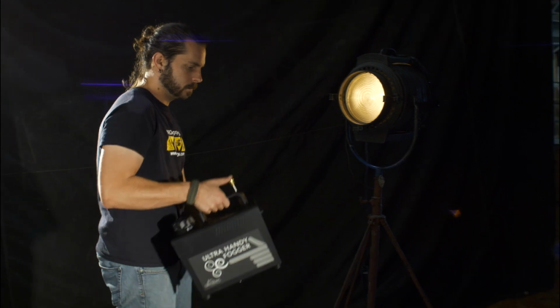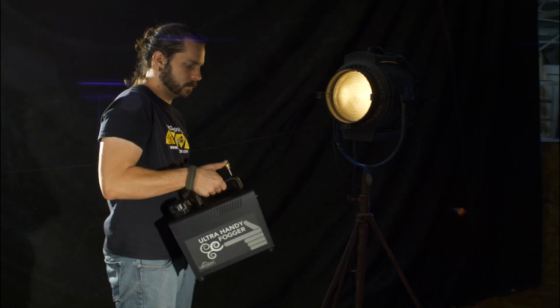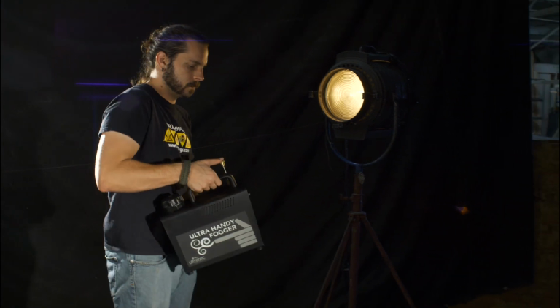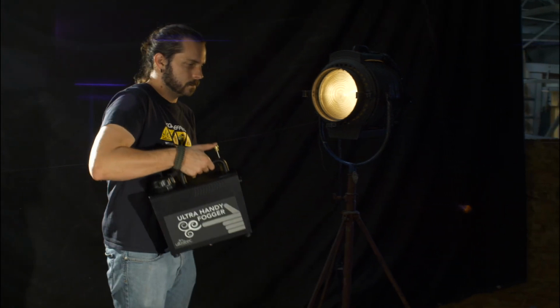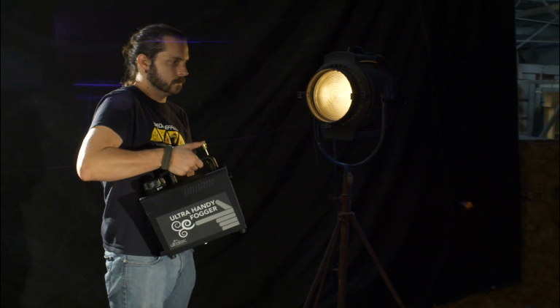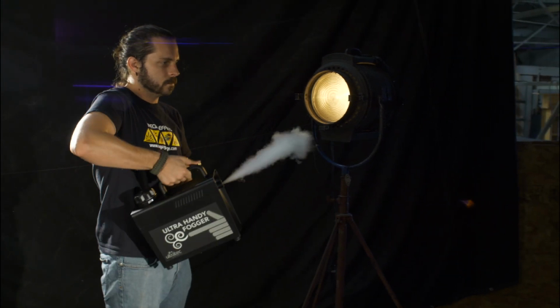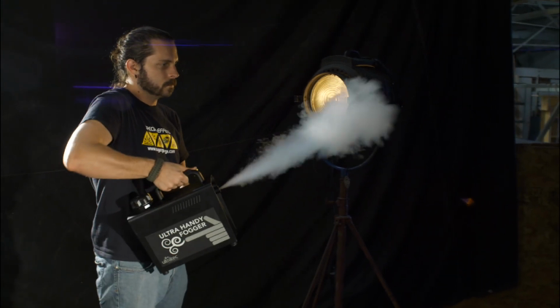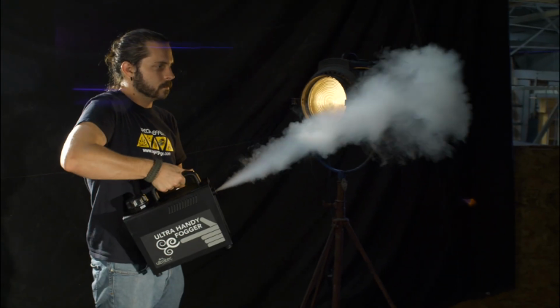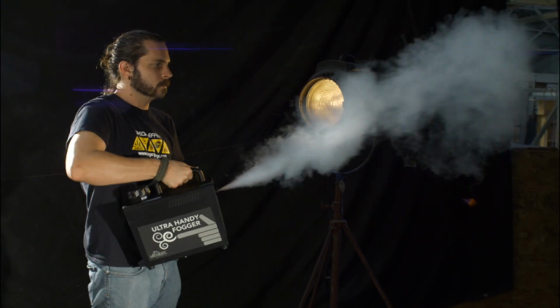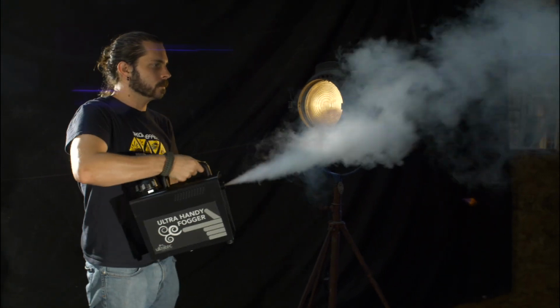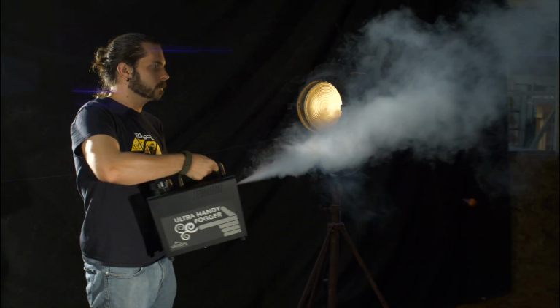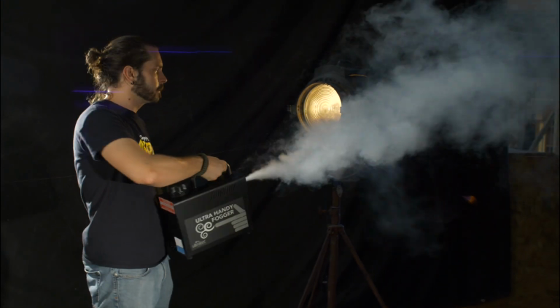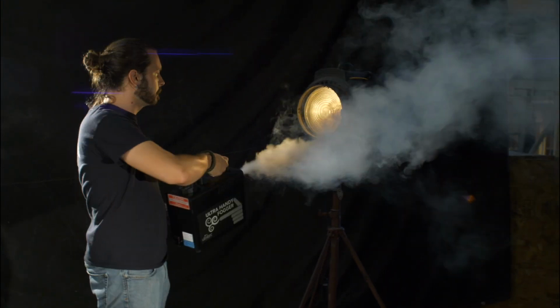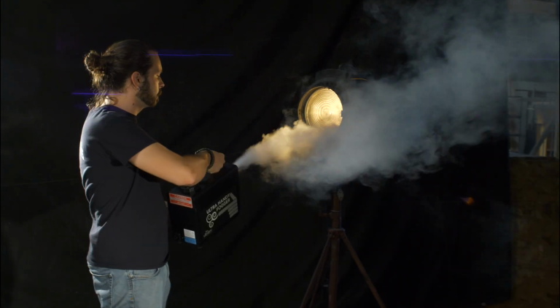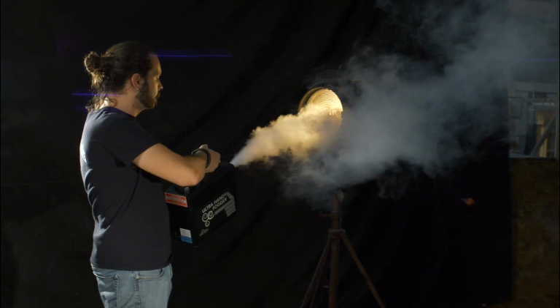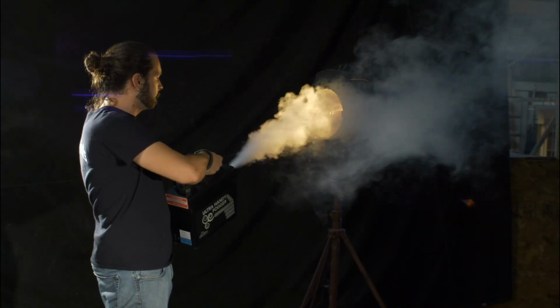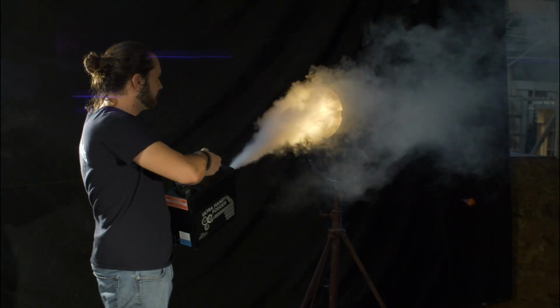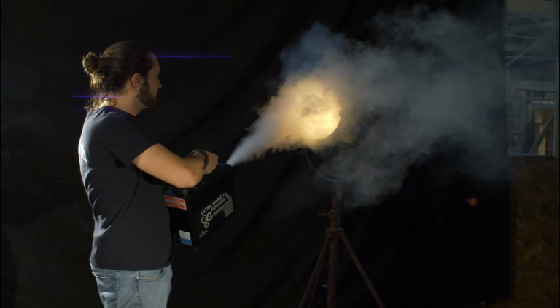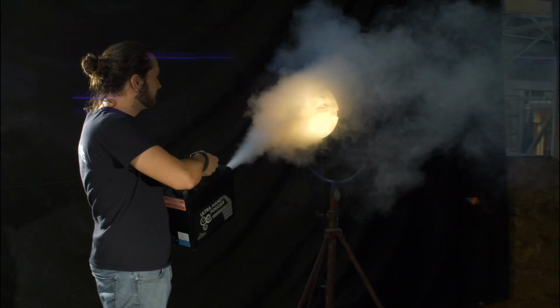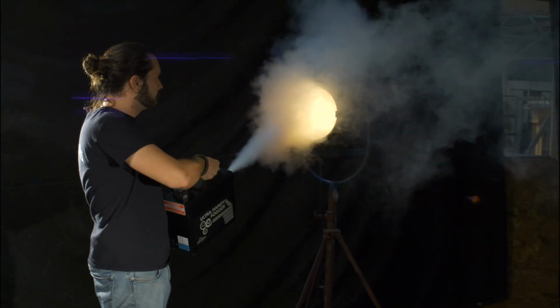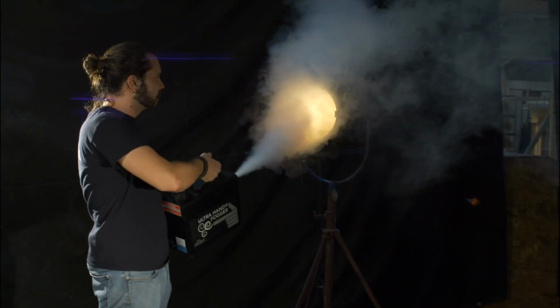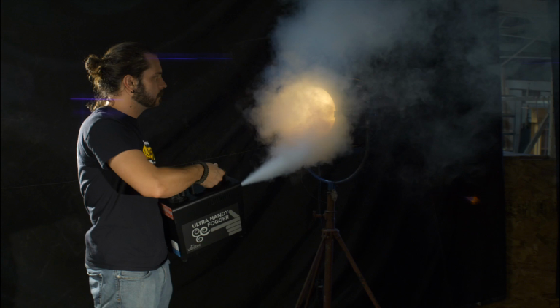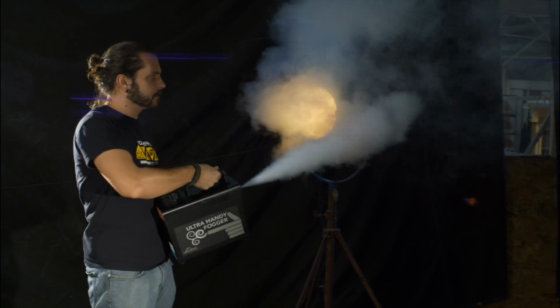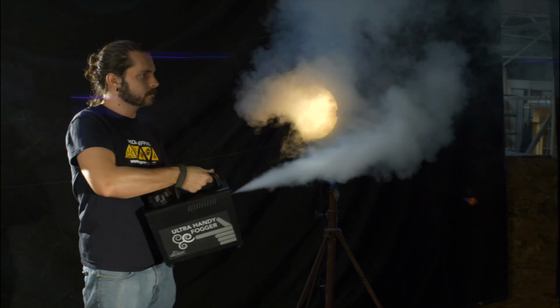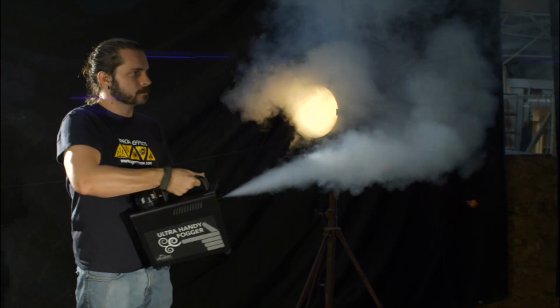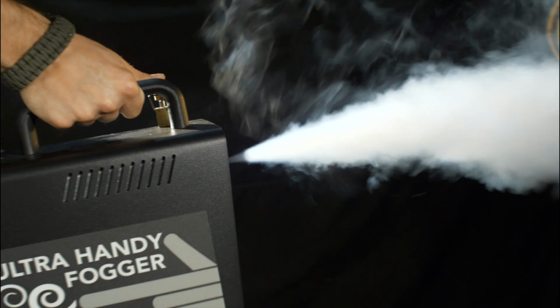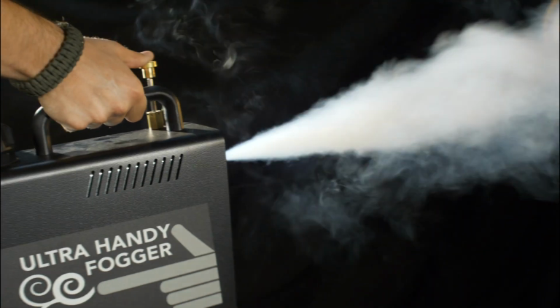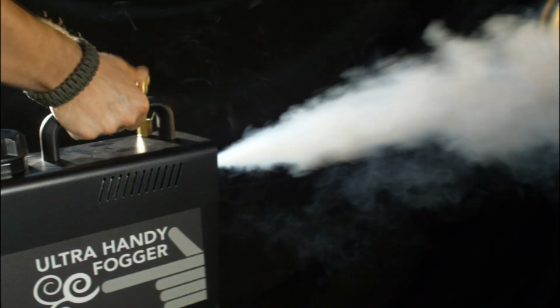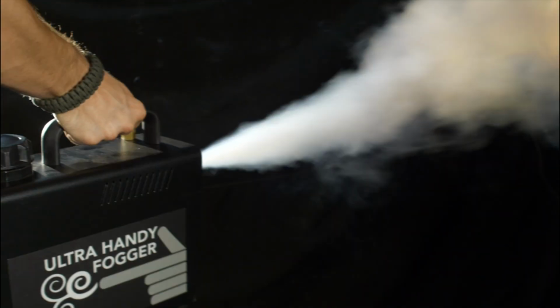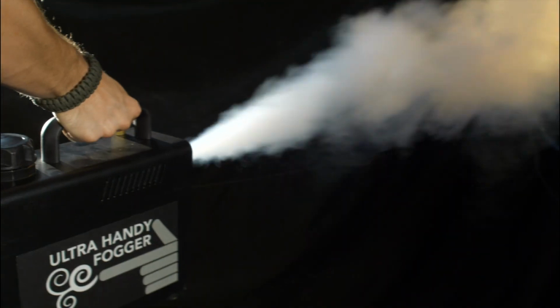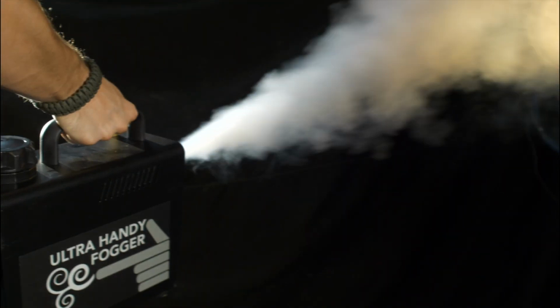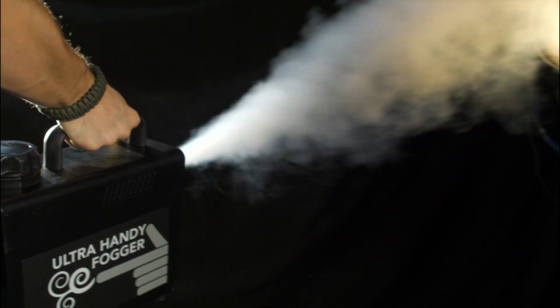Once heated, you can unplug the Handy Fogger and use it to pump fog around the set for up to 30 minutes before it needs to be reheated.